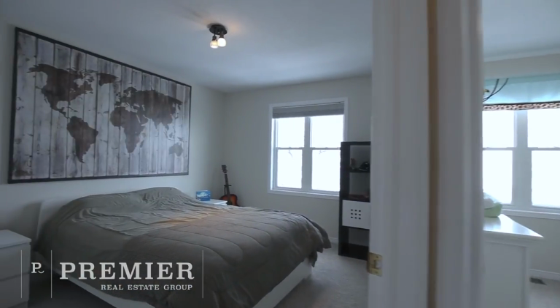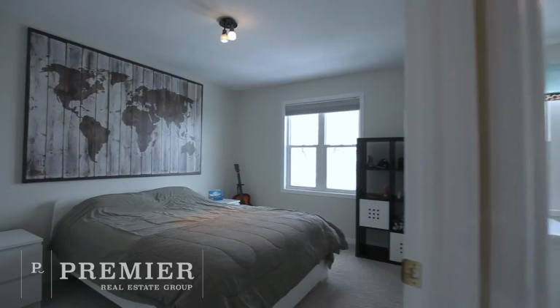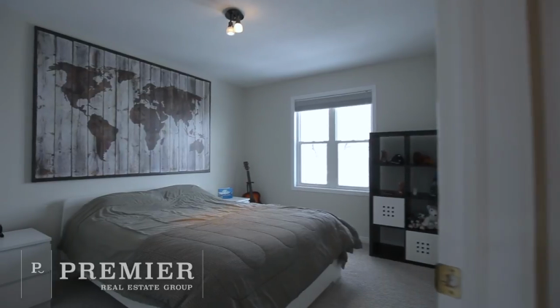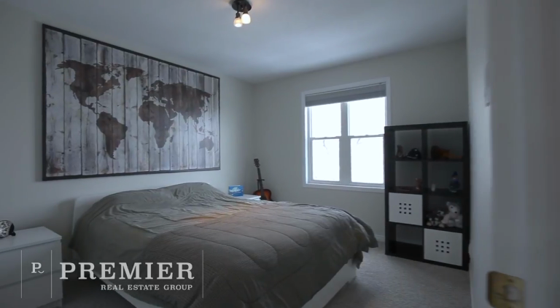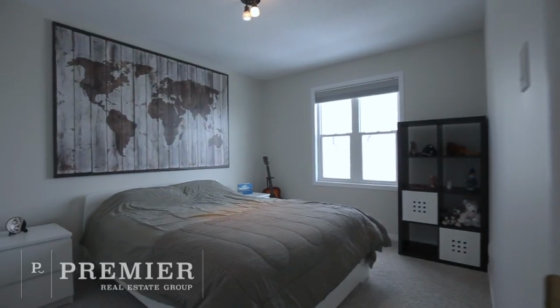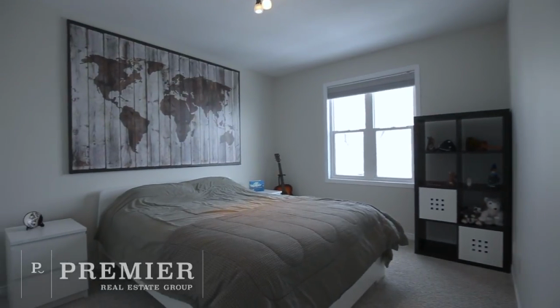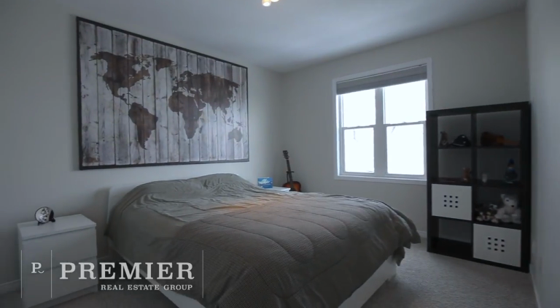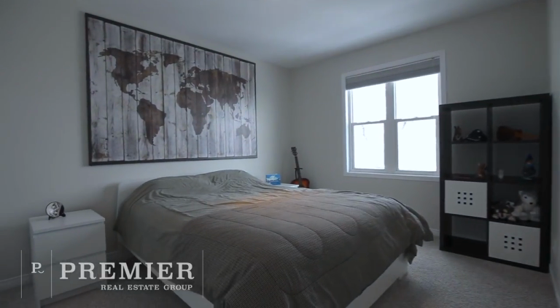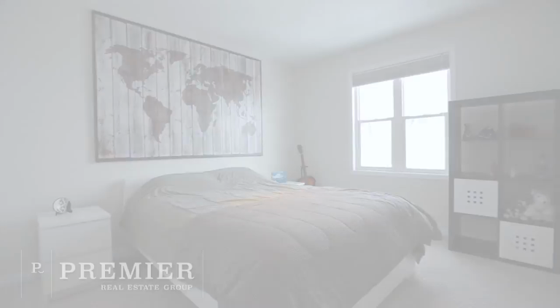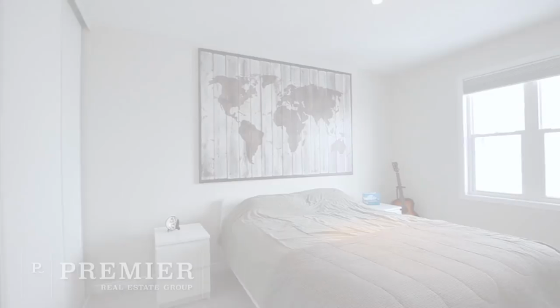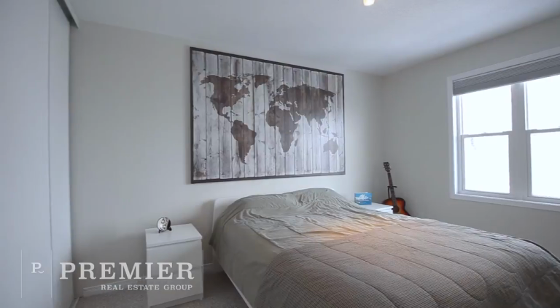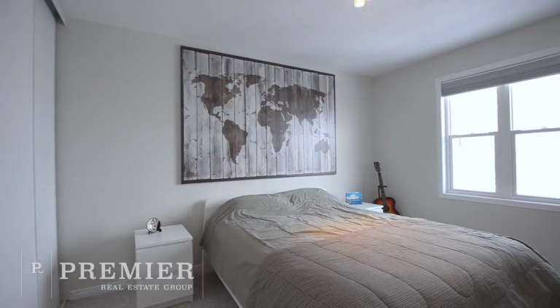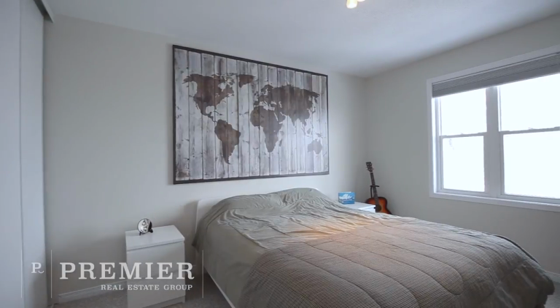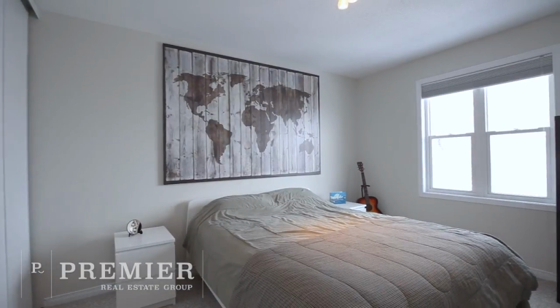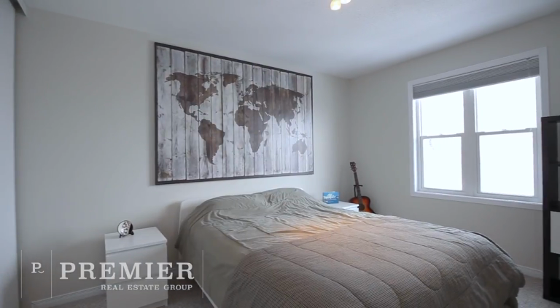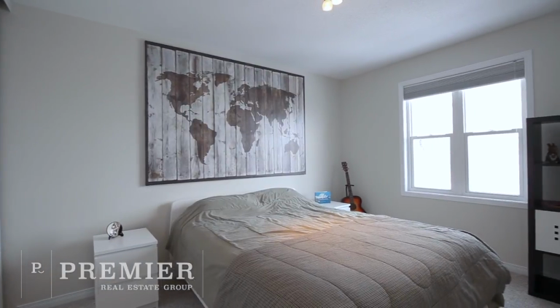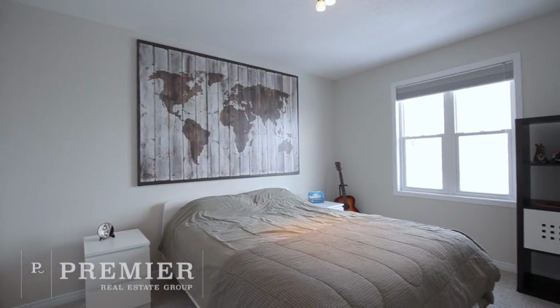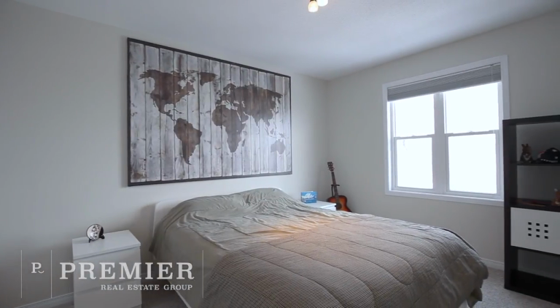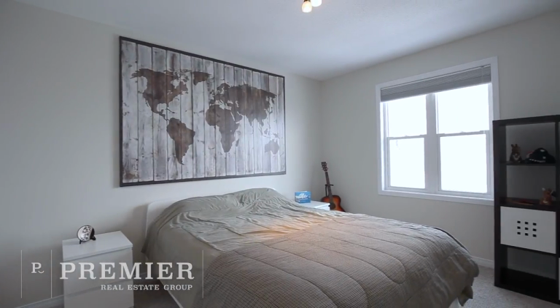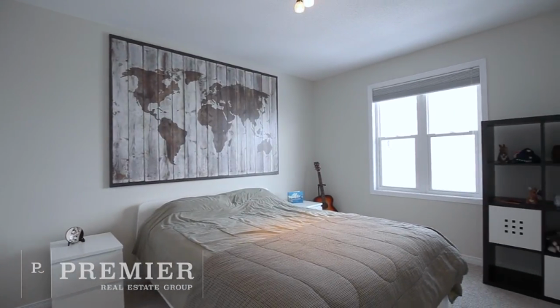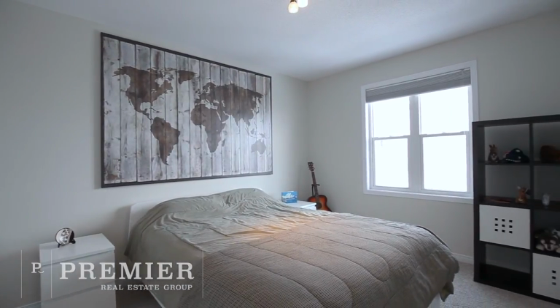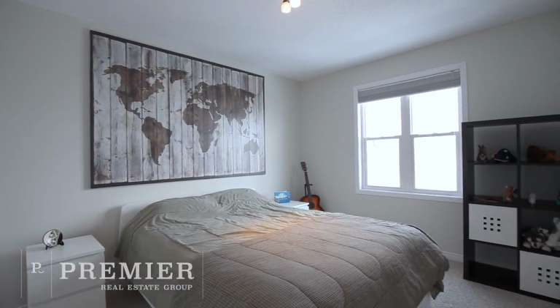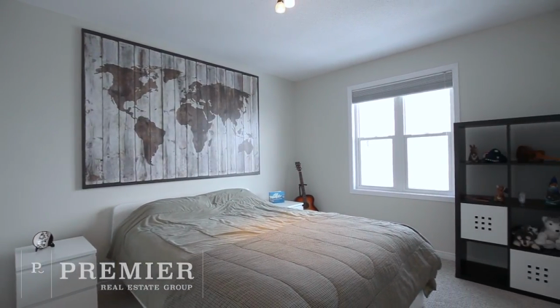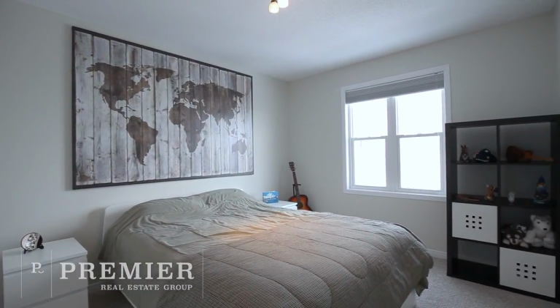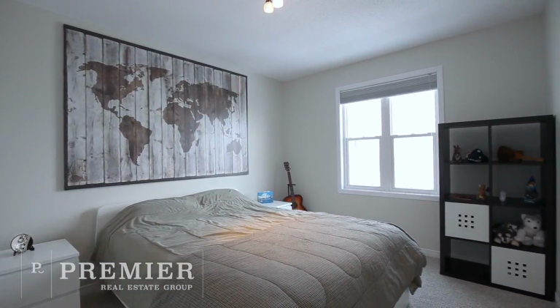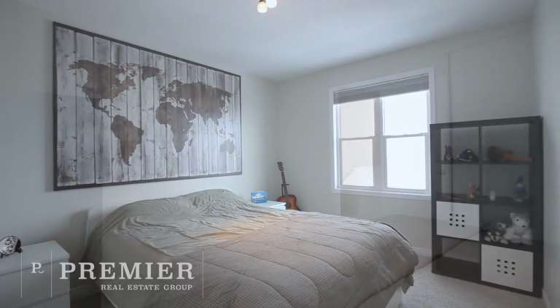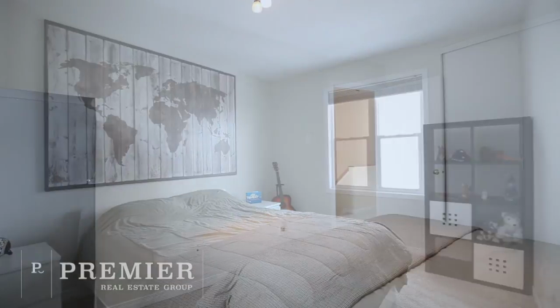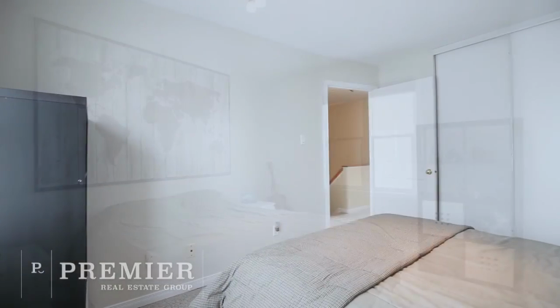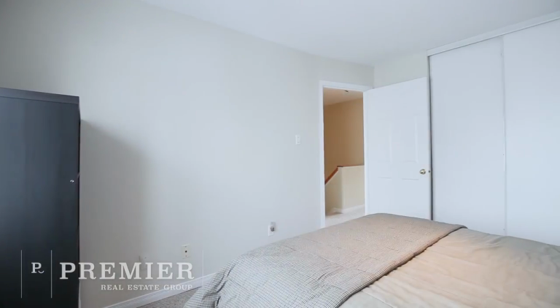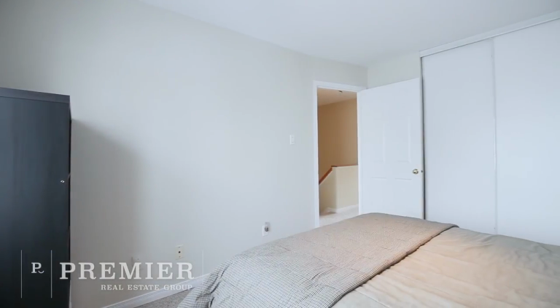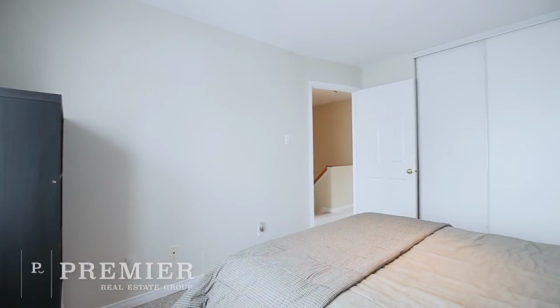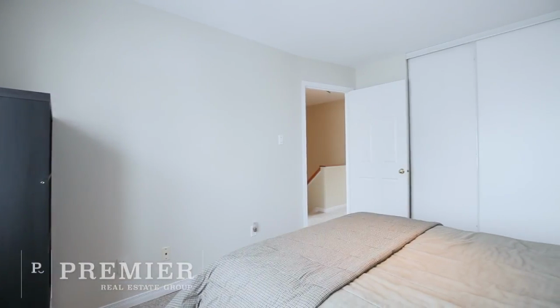laundry room, ample storage, and a perfect bonus room to be used as a kids' playroom, home office, or movie den.